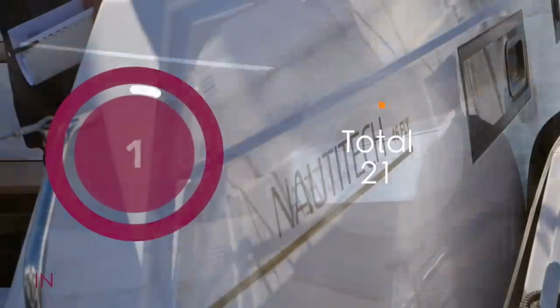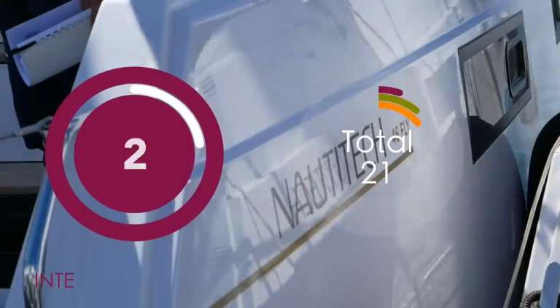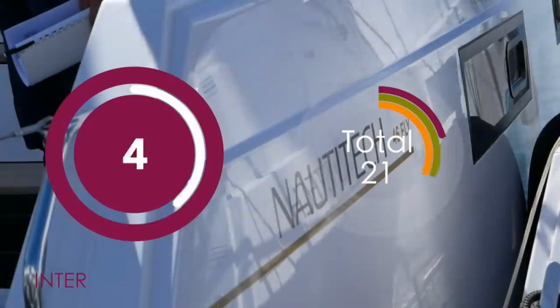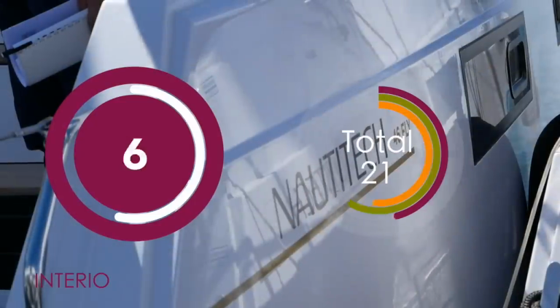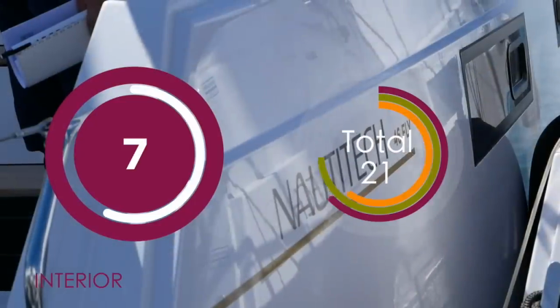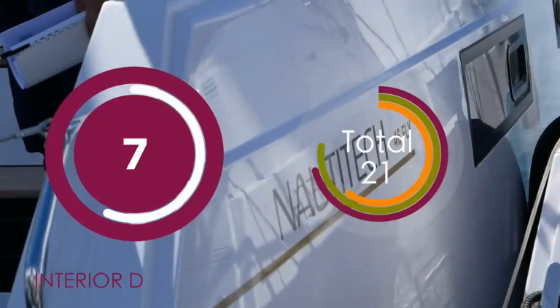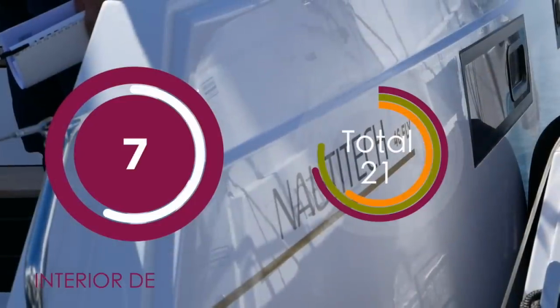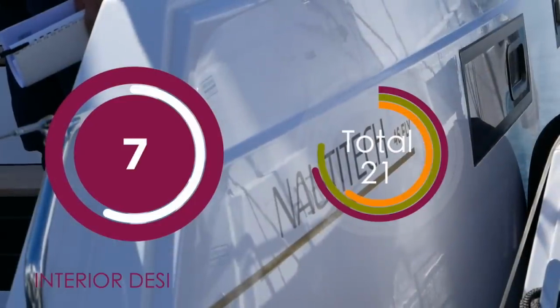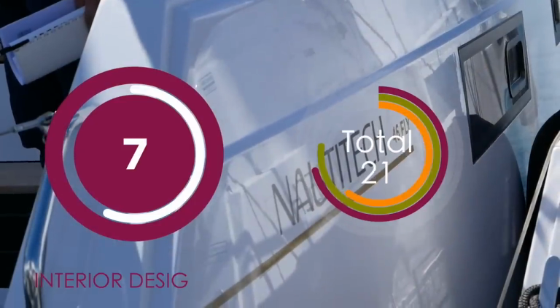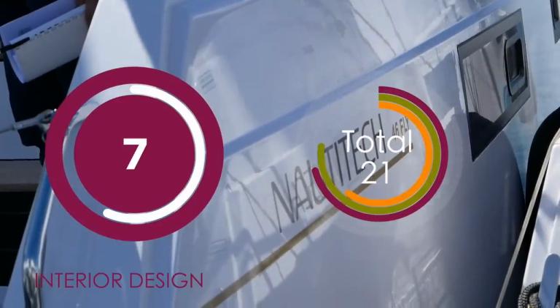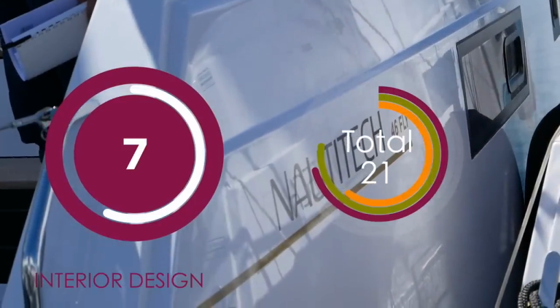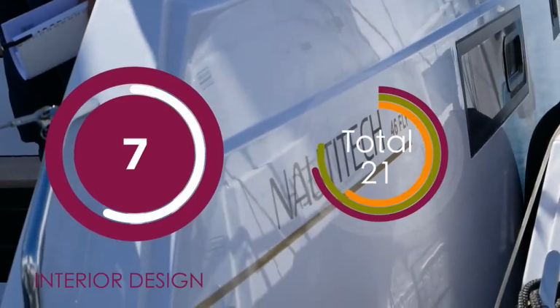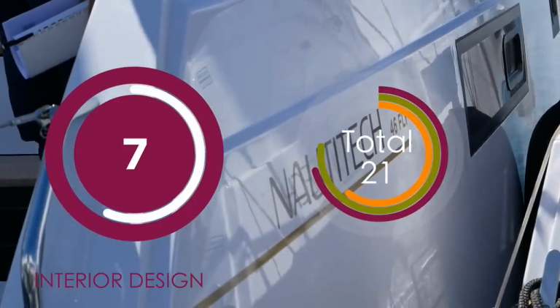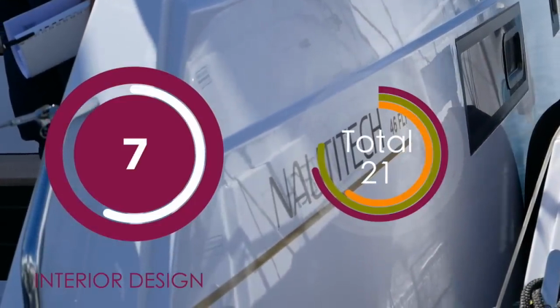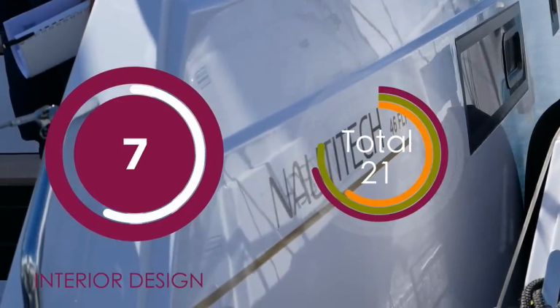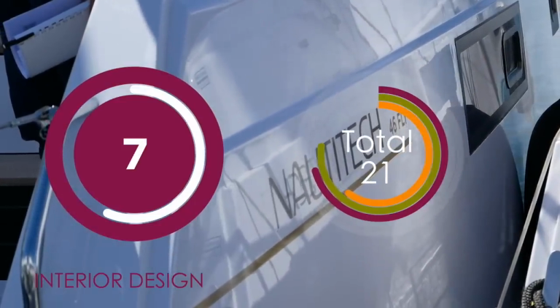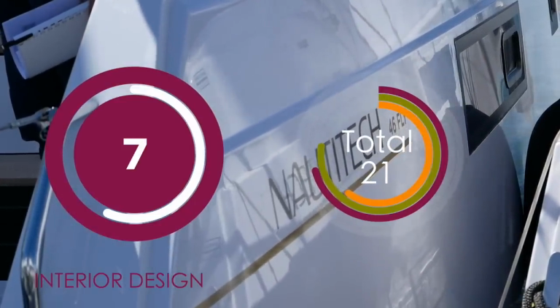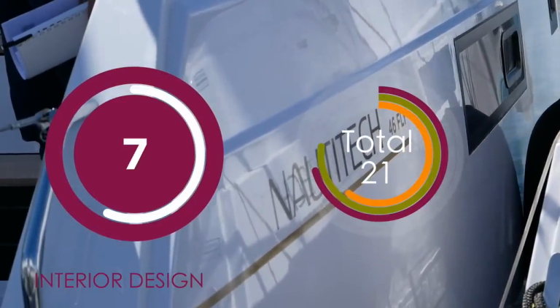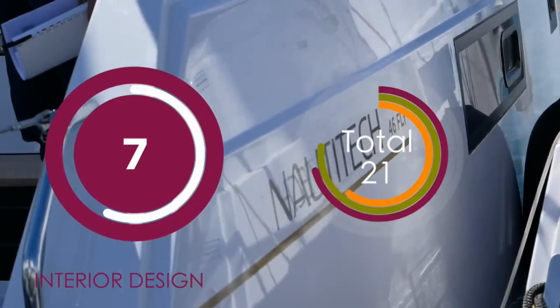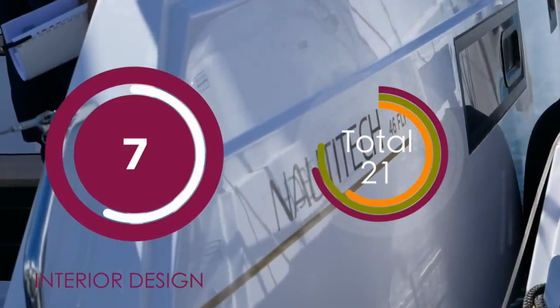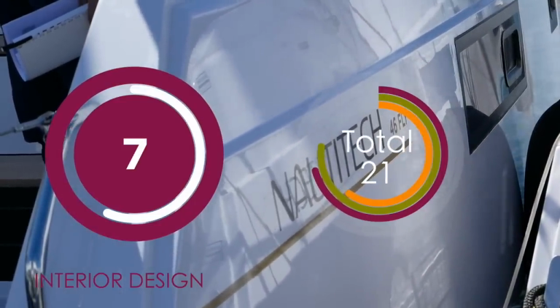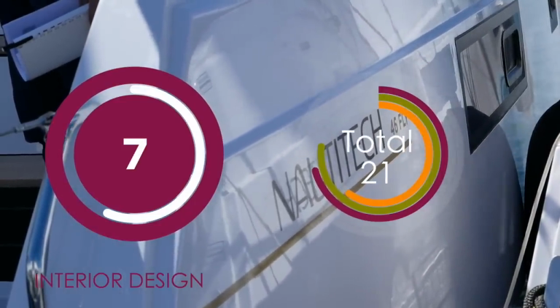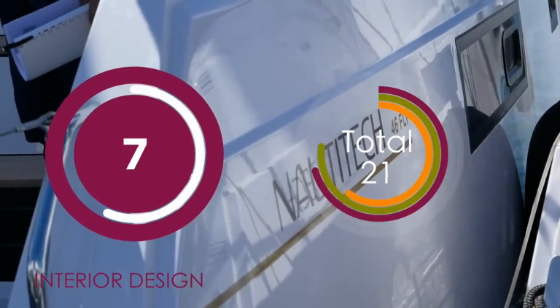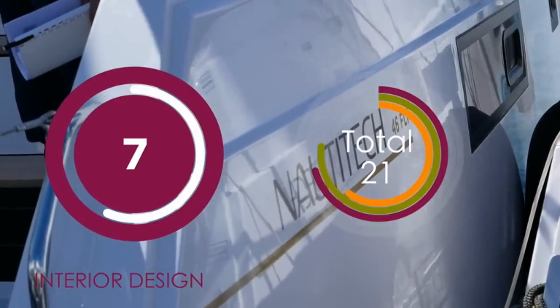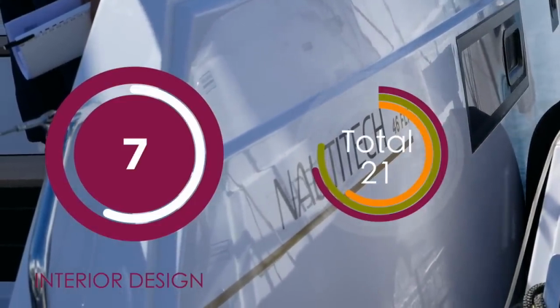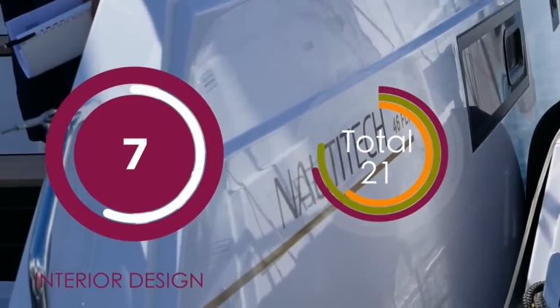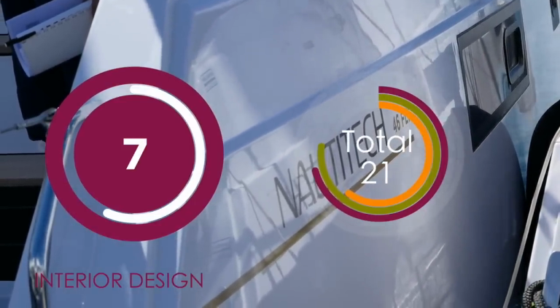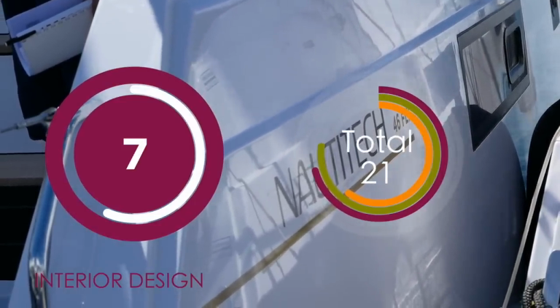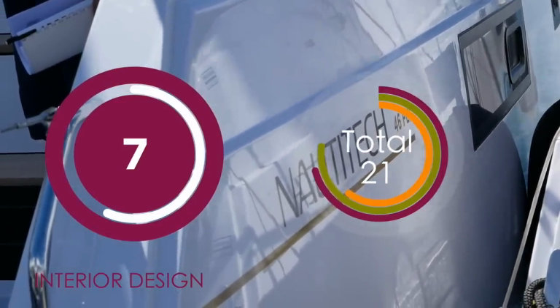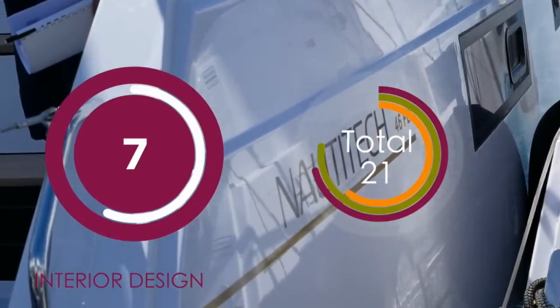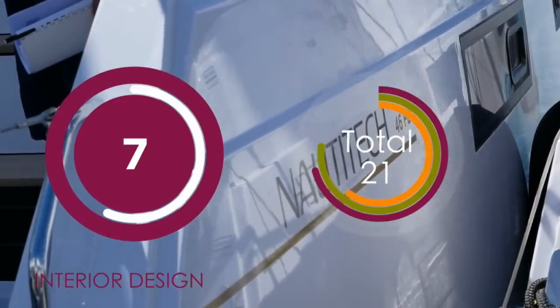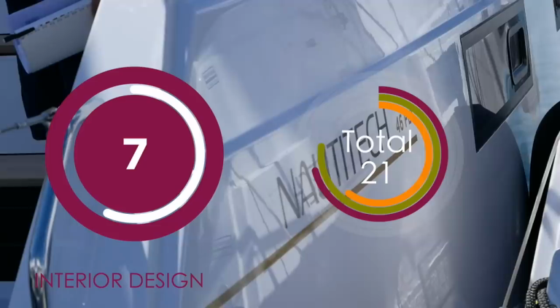I really liked the aesthetic, the interior design and the styling of the Nautitec. We're giving it a 7 out of 10.